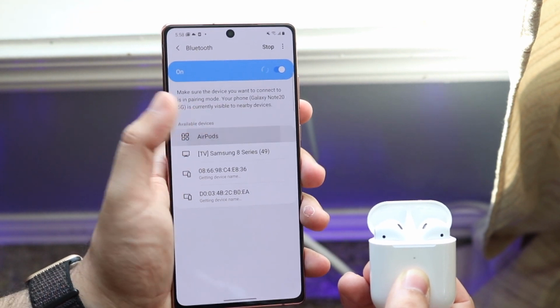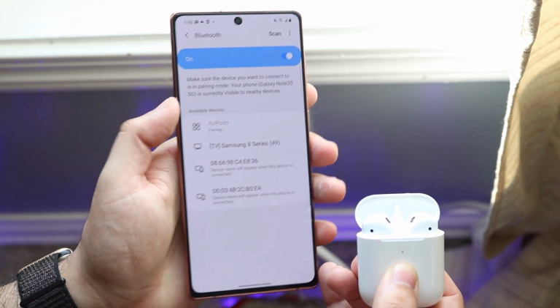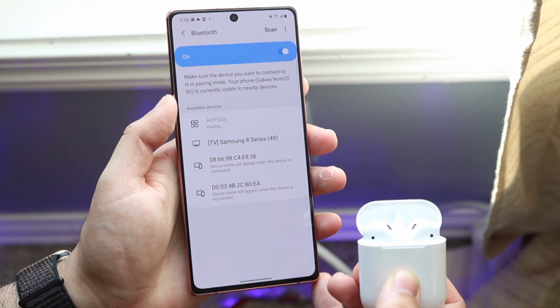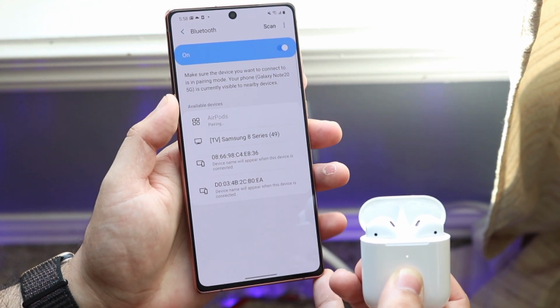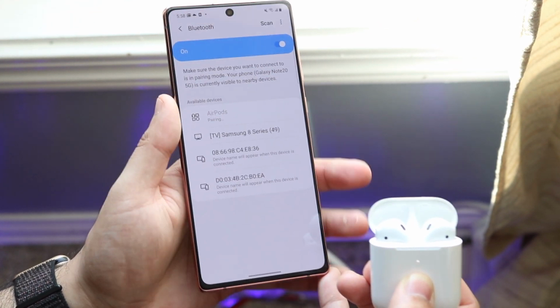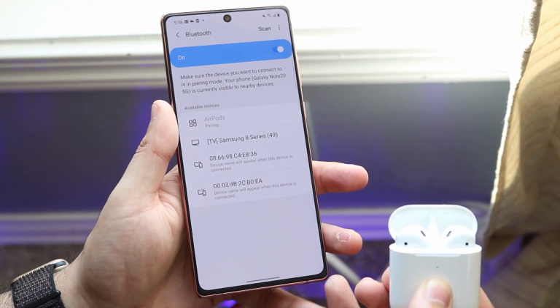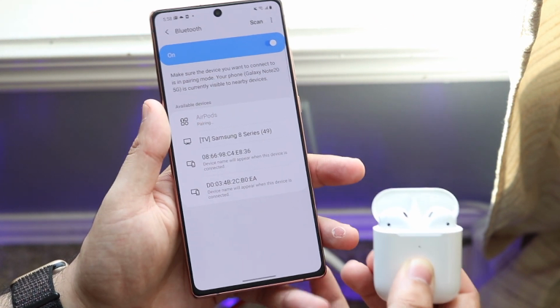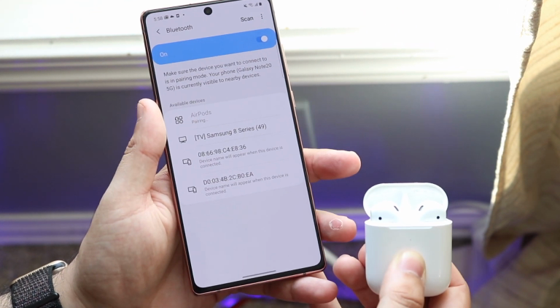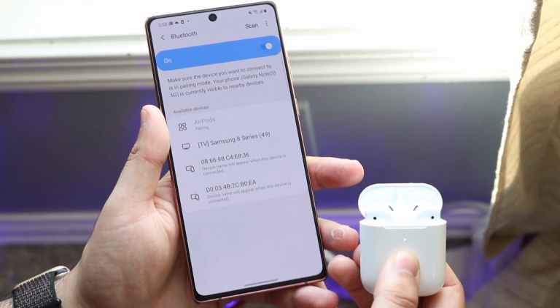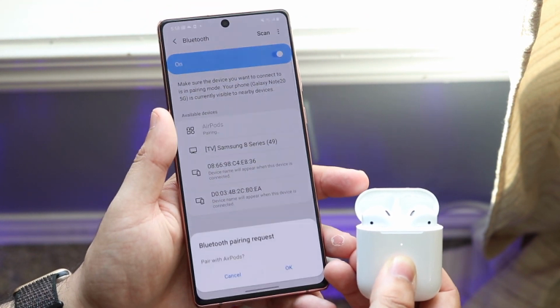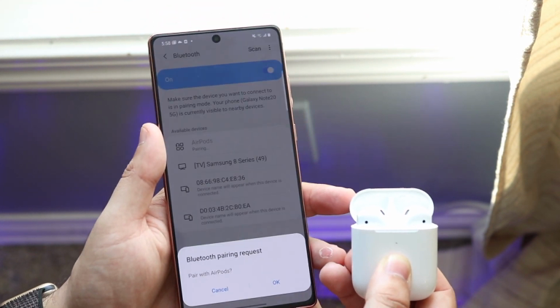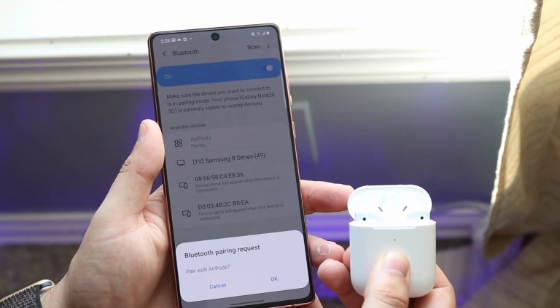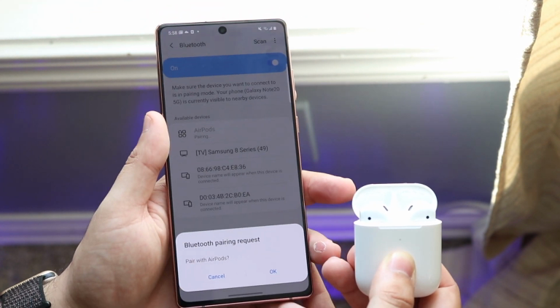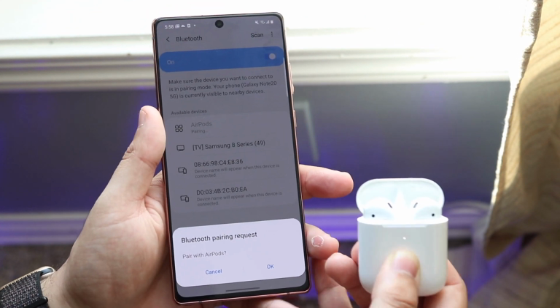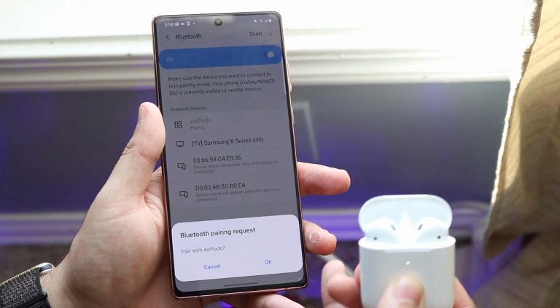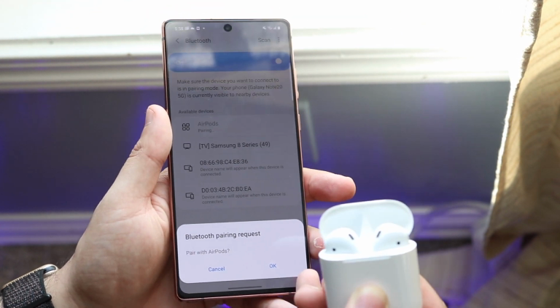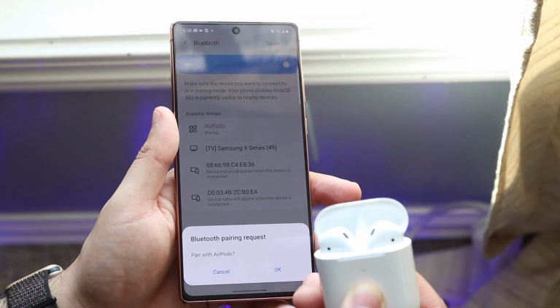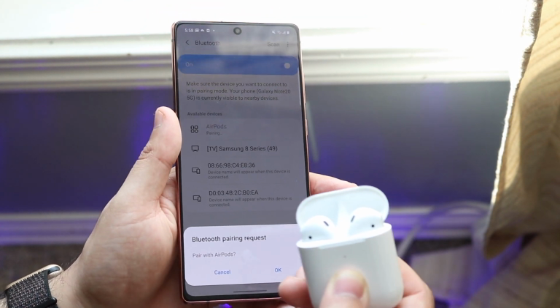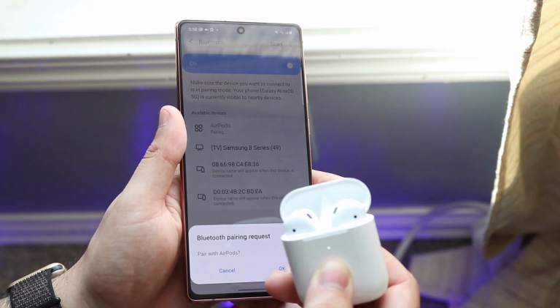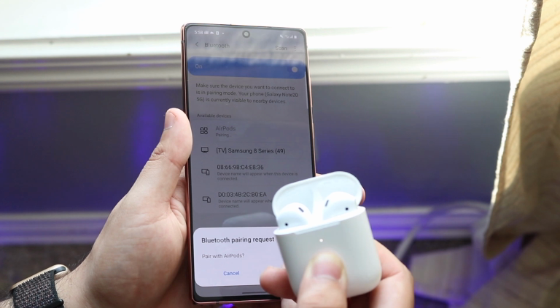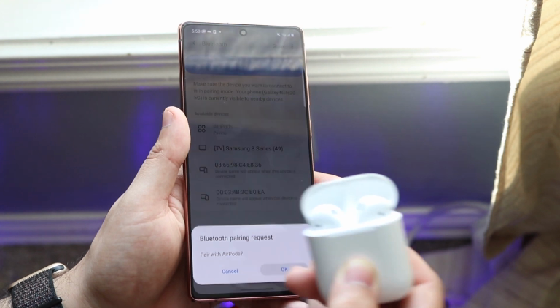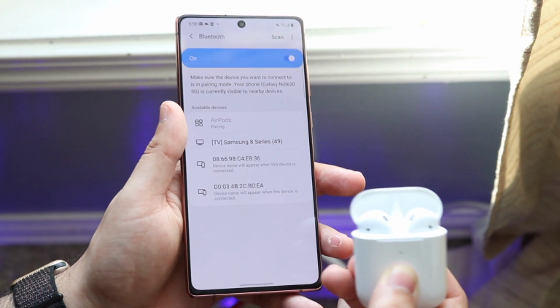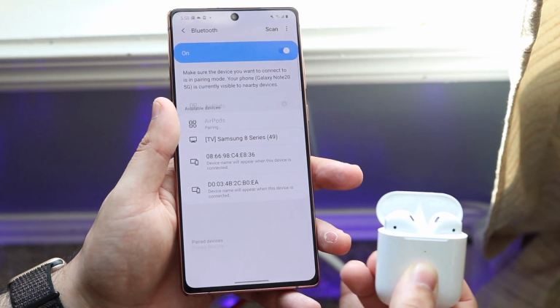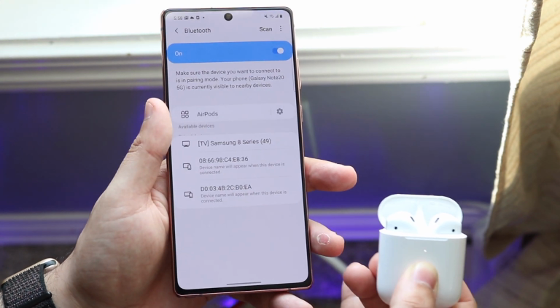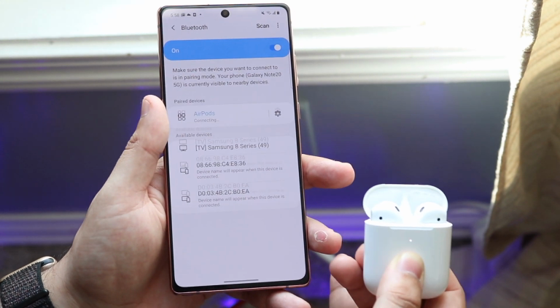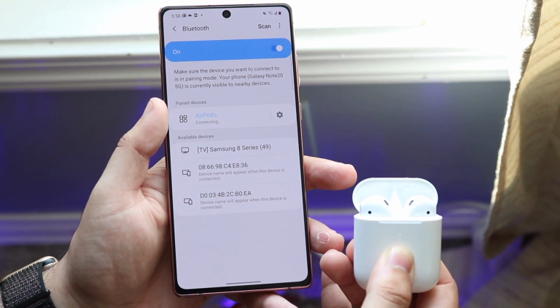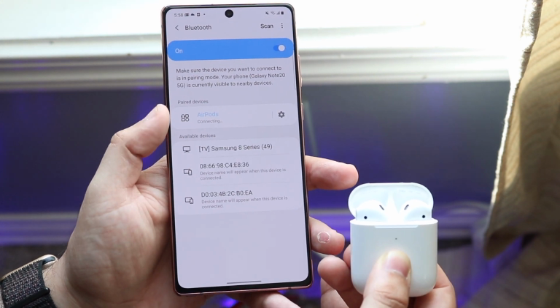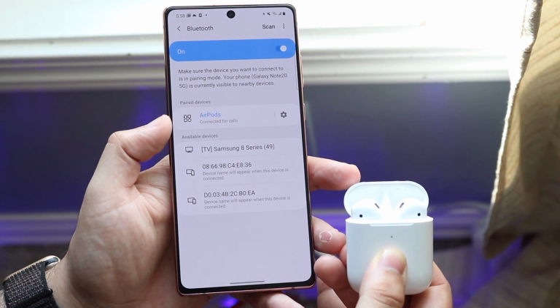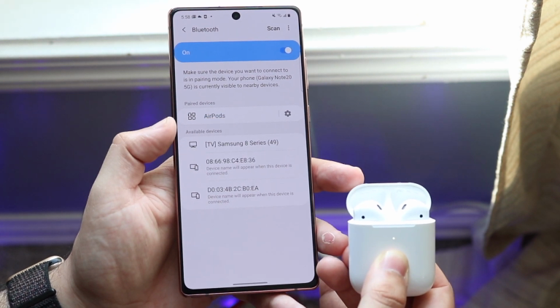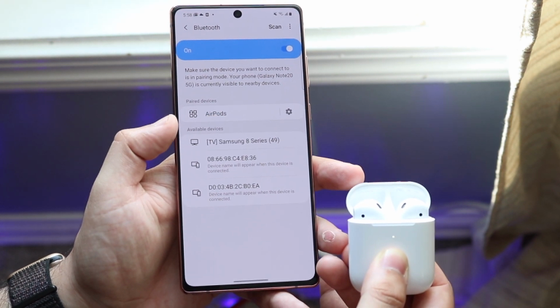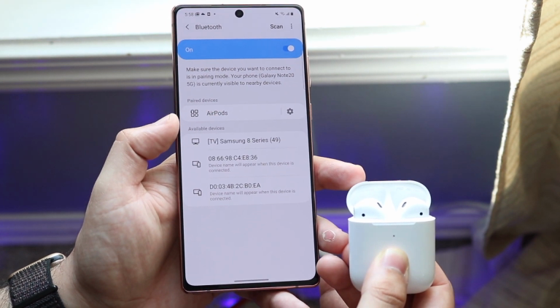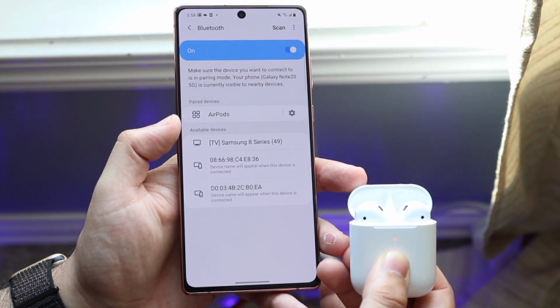Once you see the AirPods, go ahead and tap on them. It will take a second or two to fully pair. You'll see a Bluetooth pairing request — go ahead and click OK.